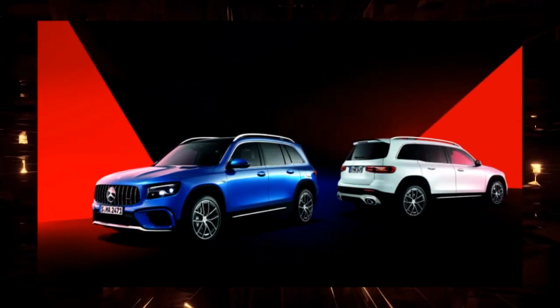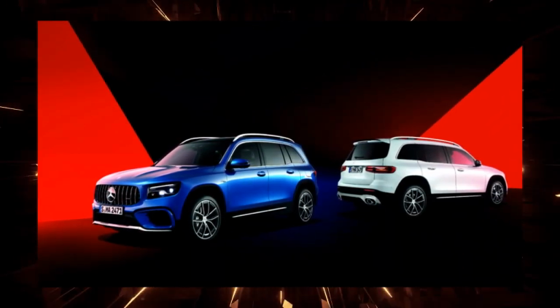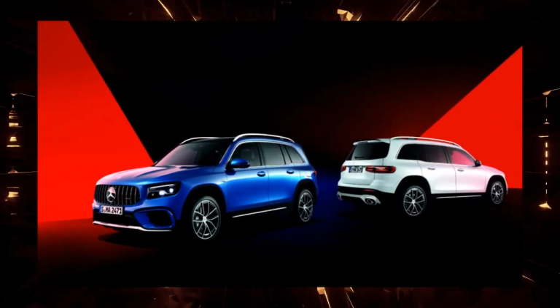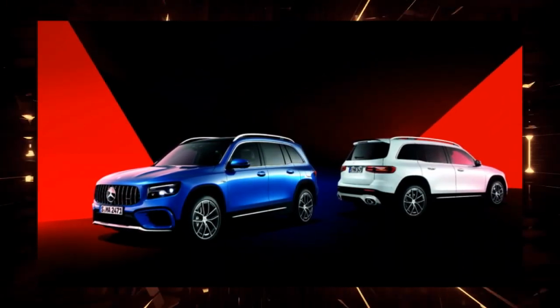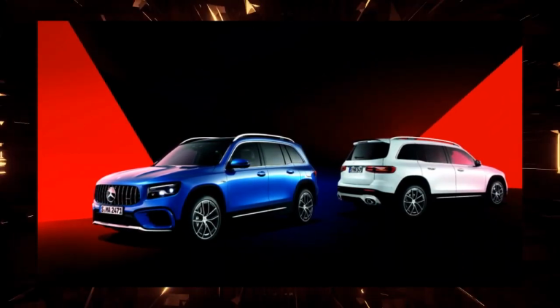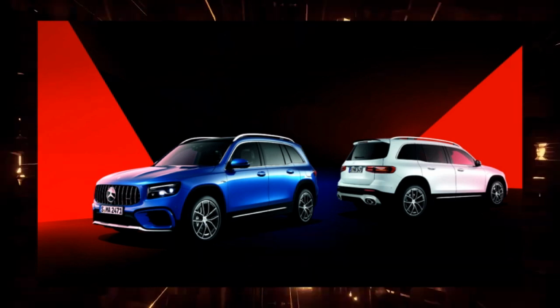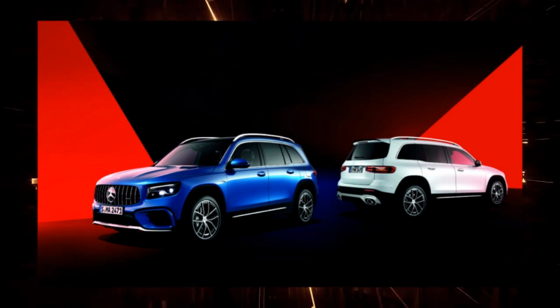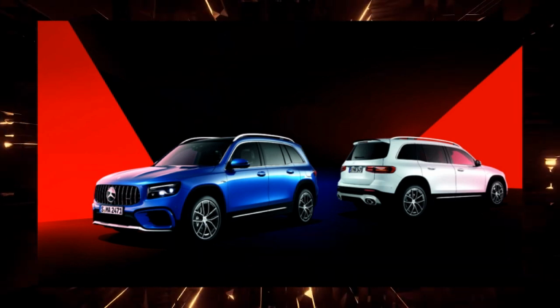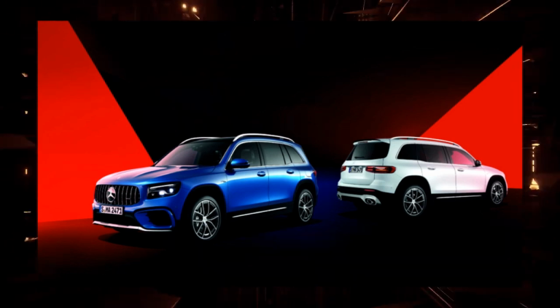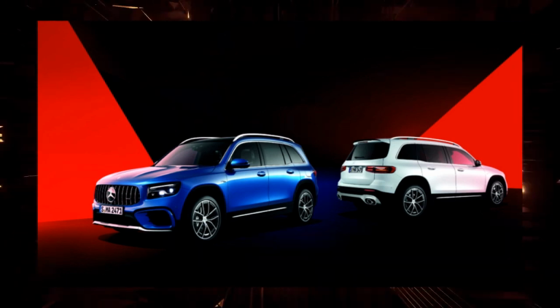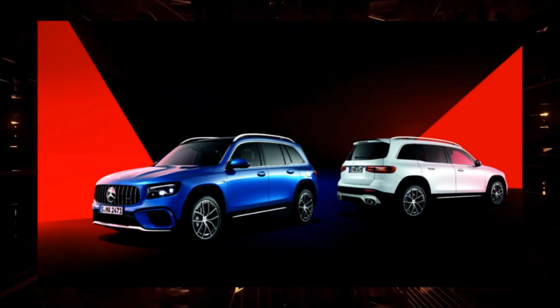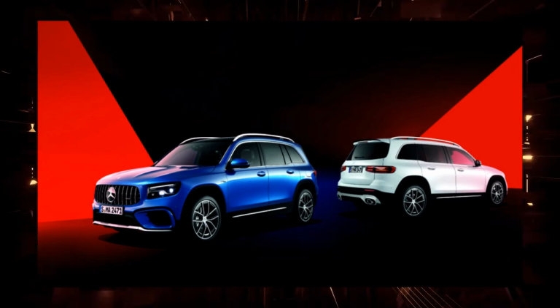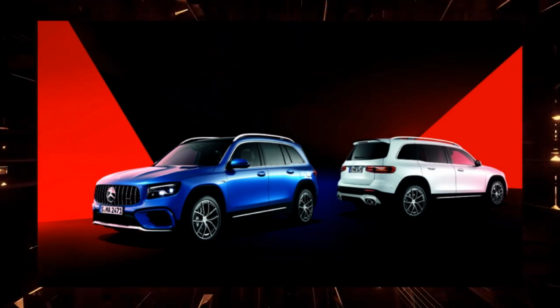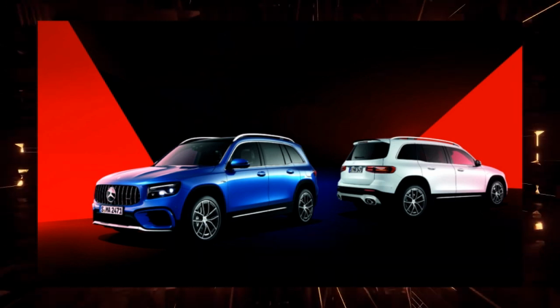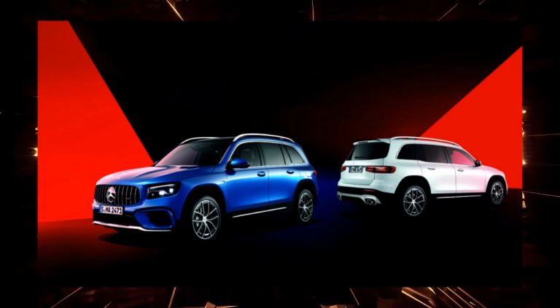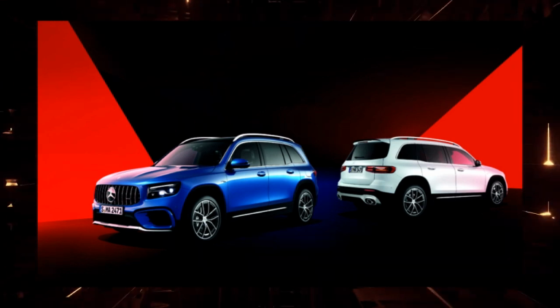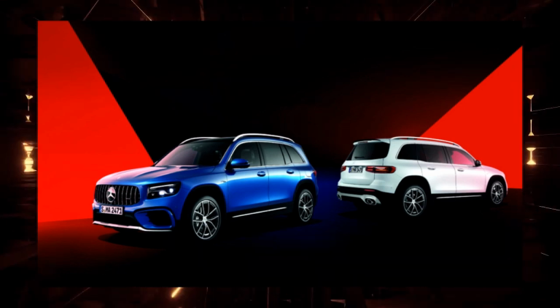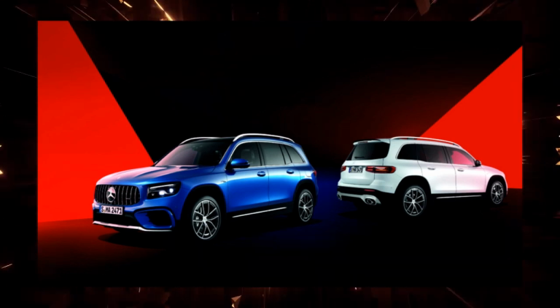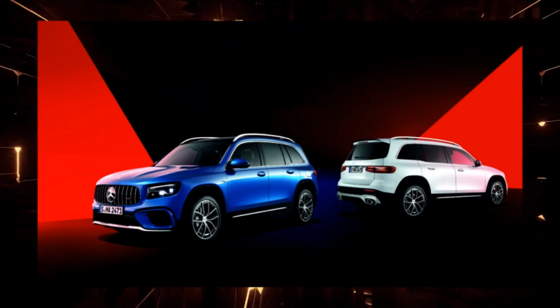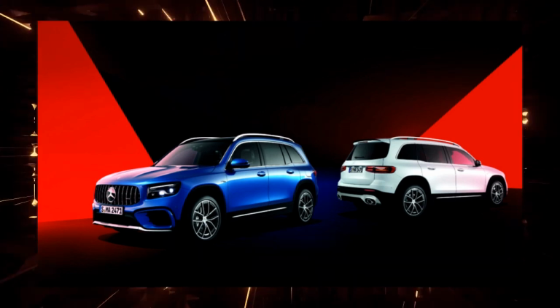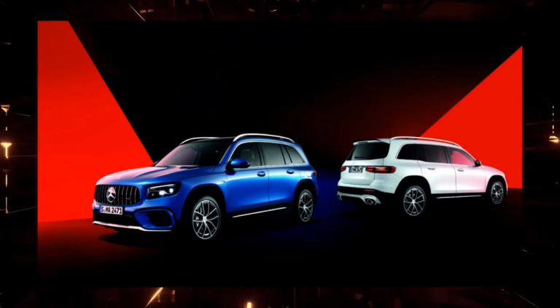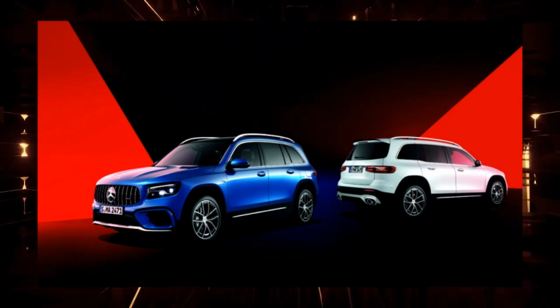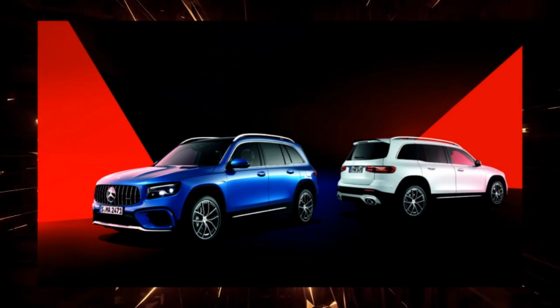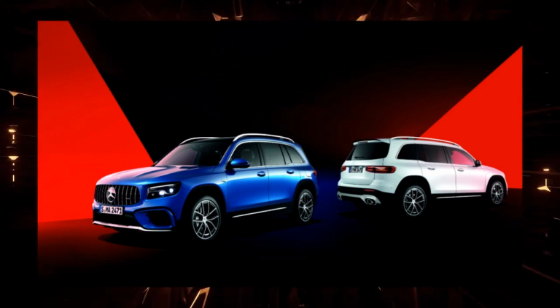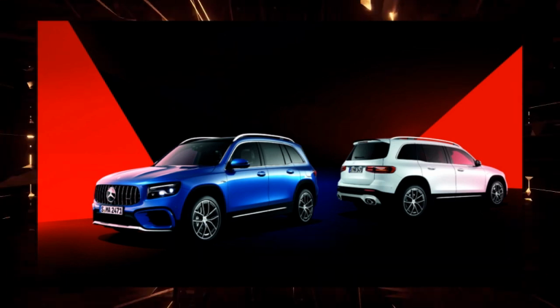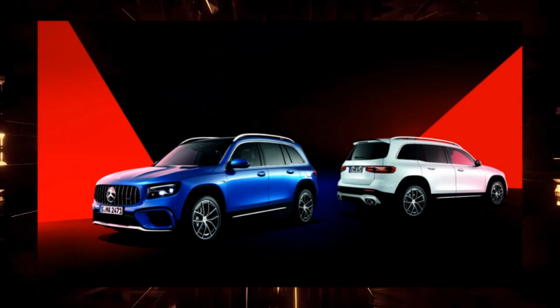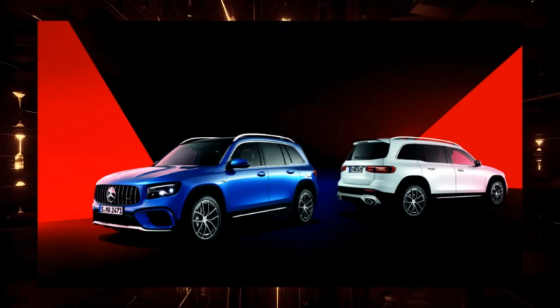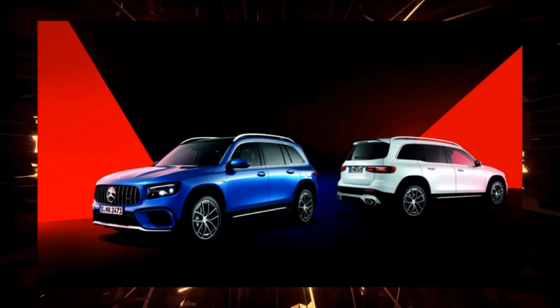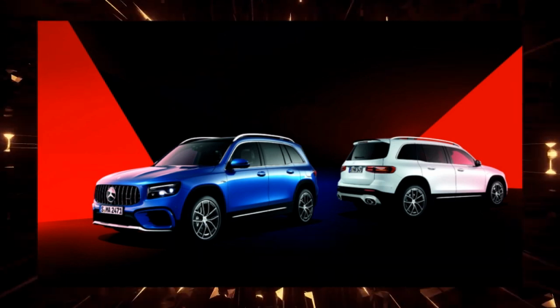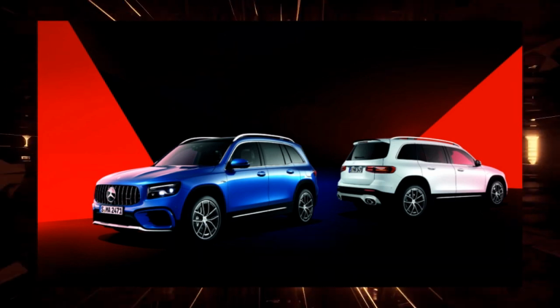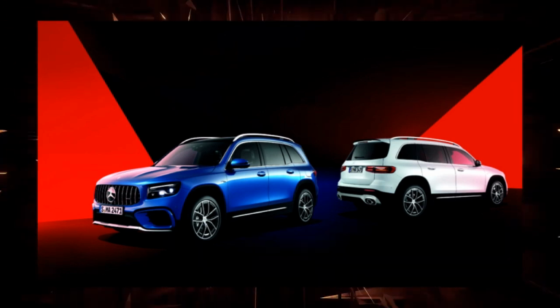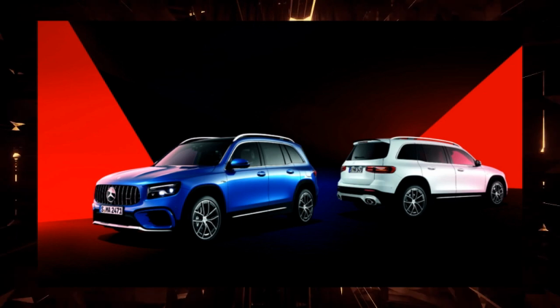Furthermore, the entire lineup, including Mercedes-AMG models, has been electrified.